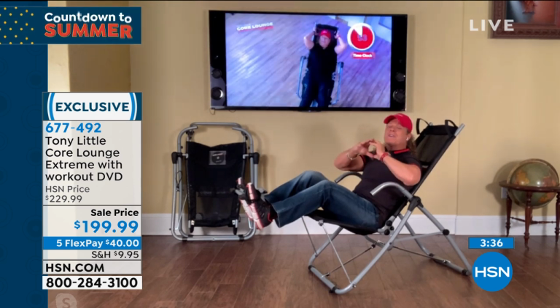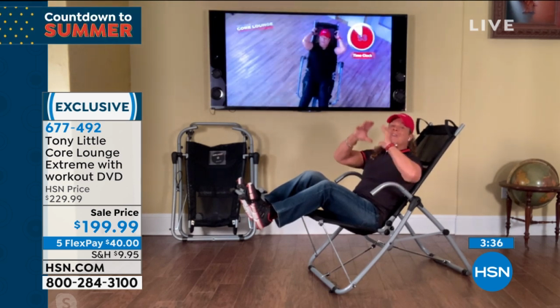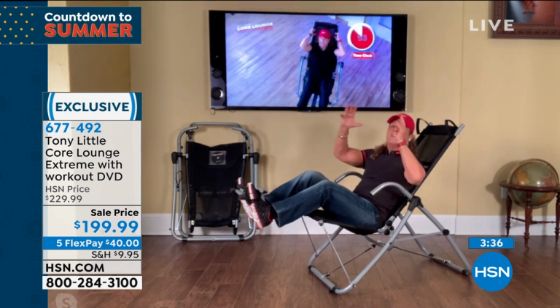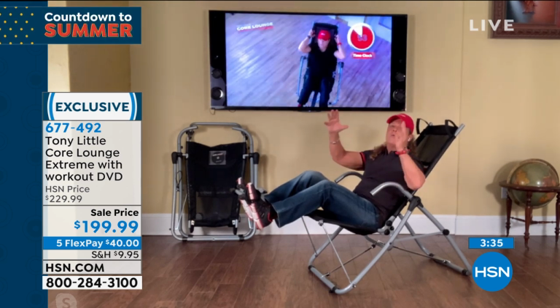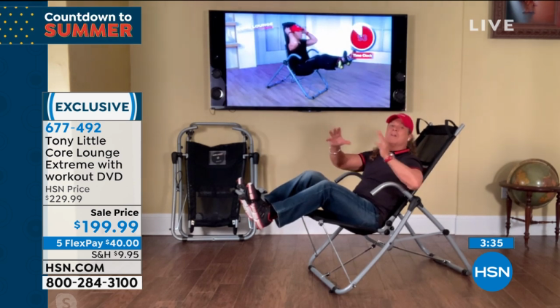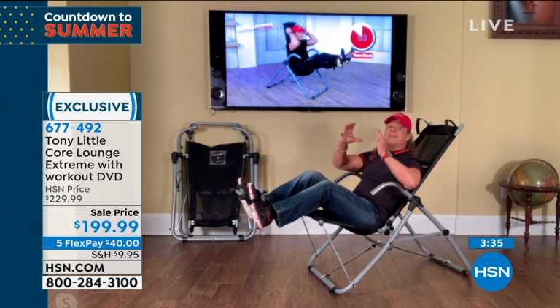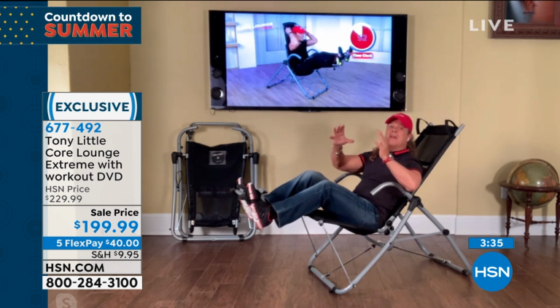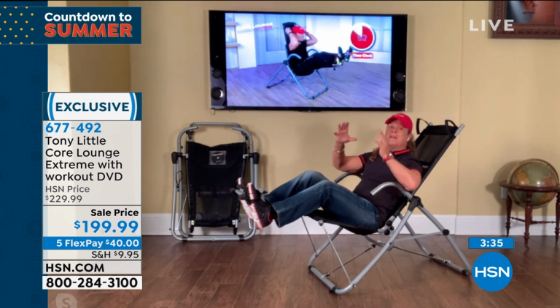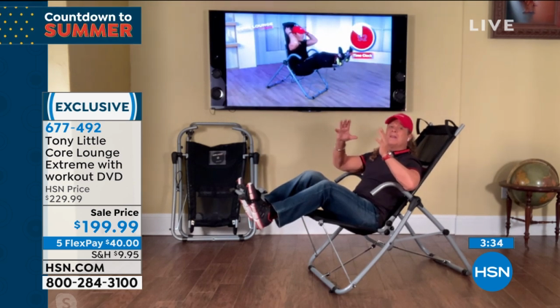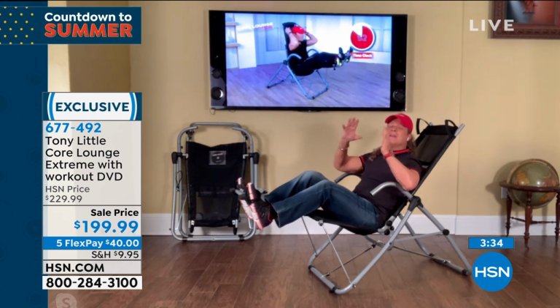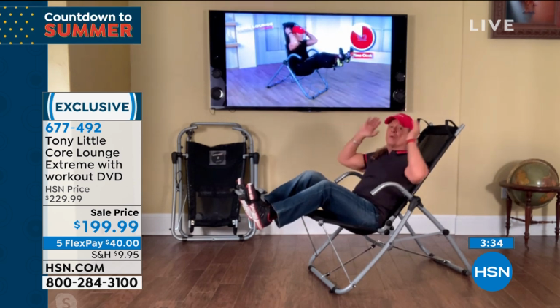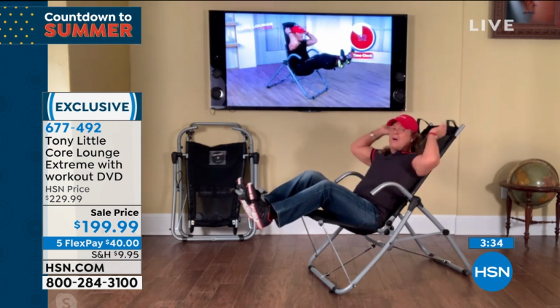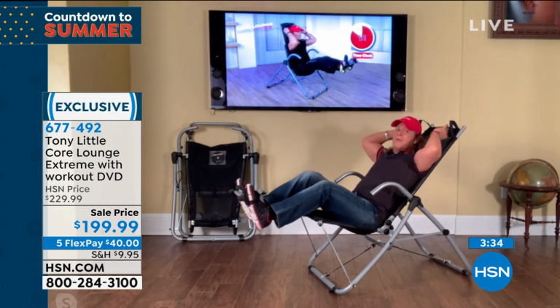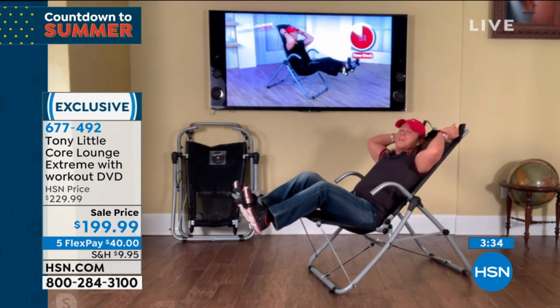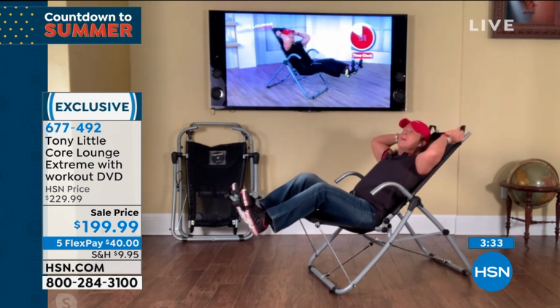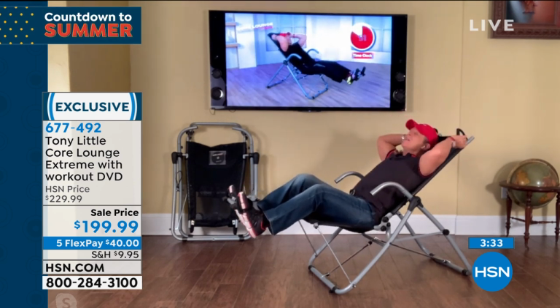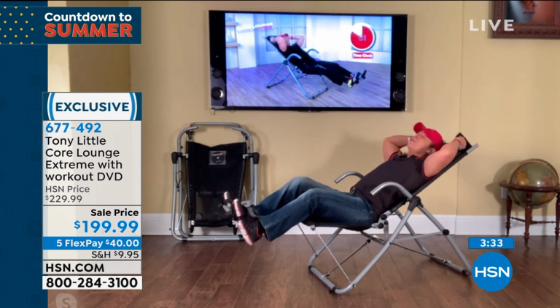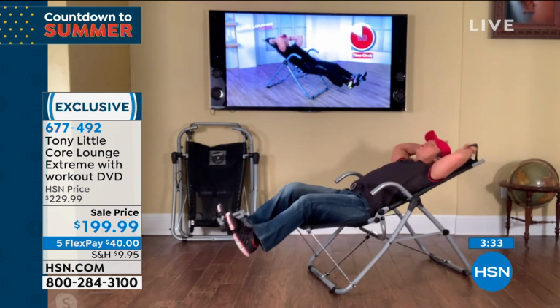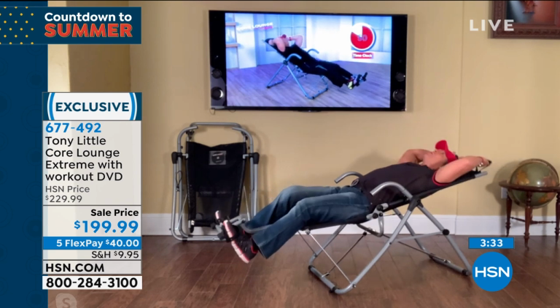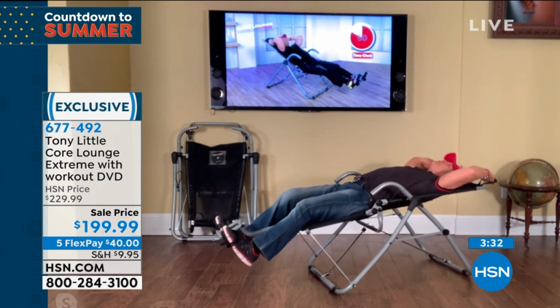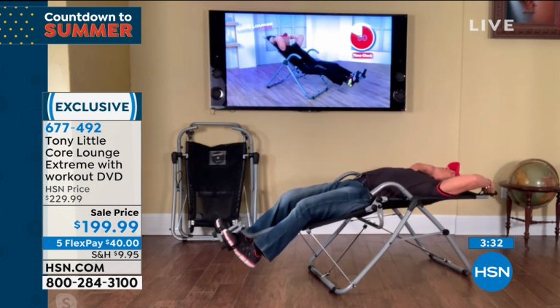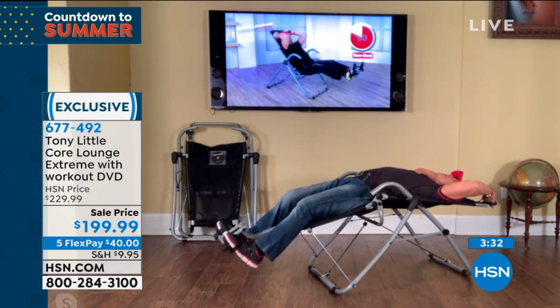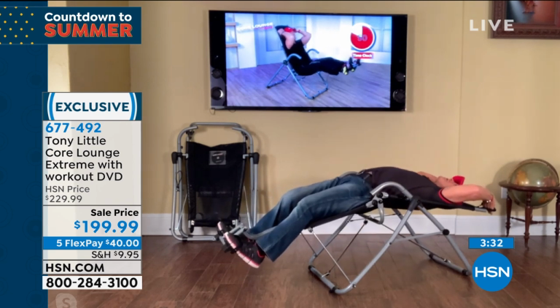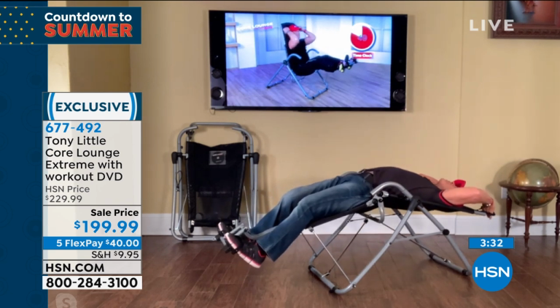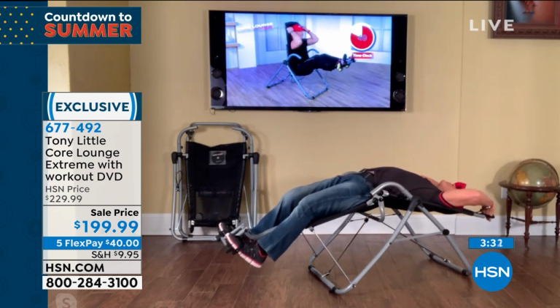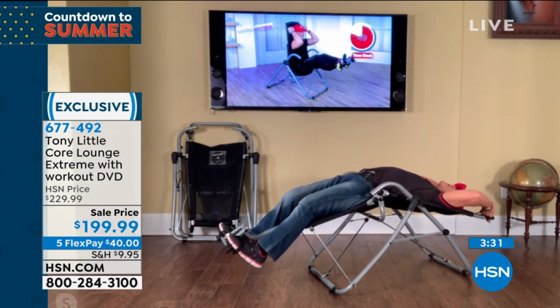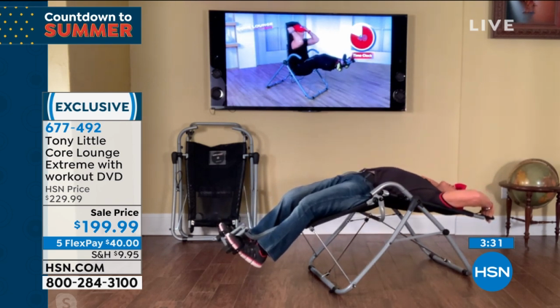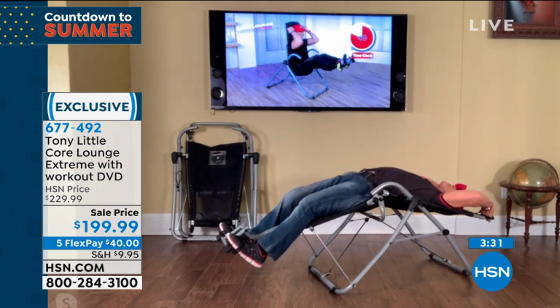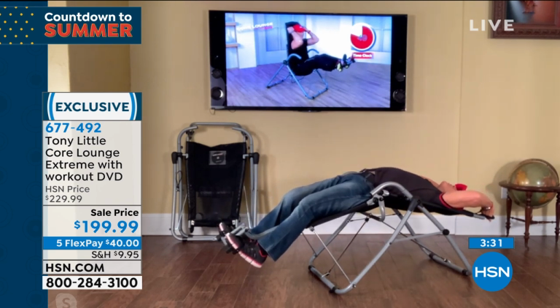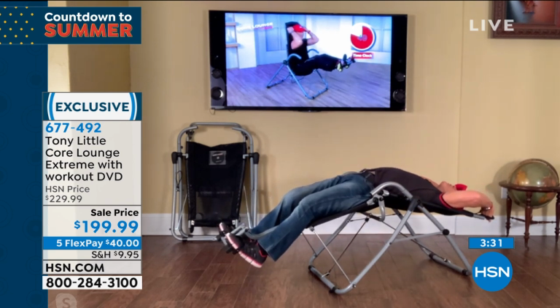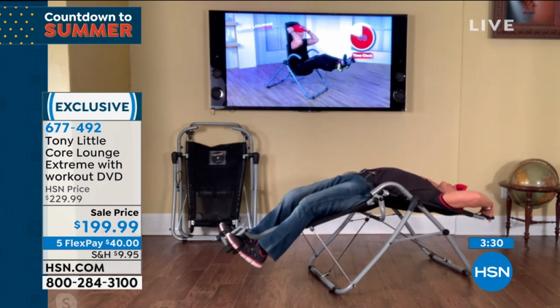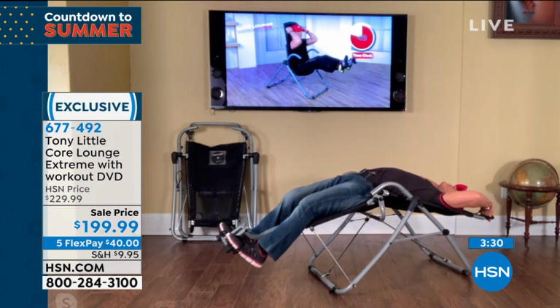The best thing in the world at the end is that stretch. The stretch is incredible.